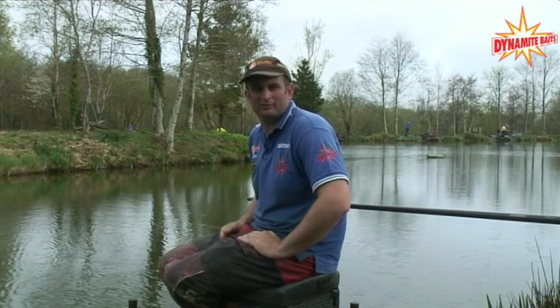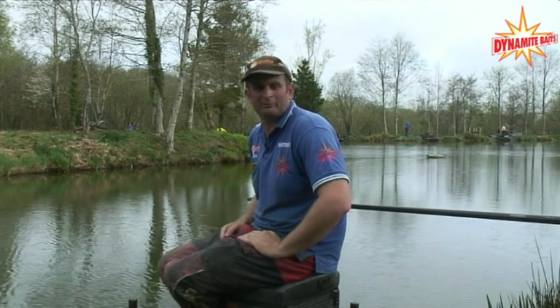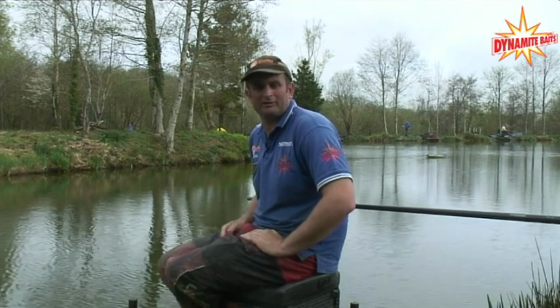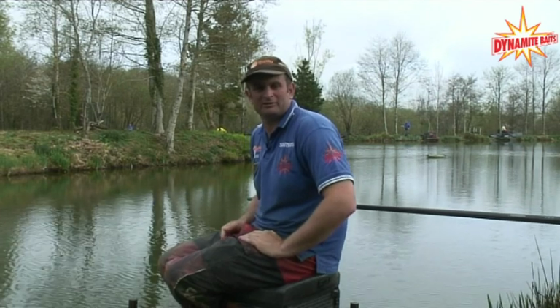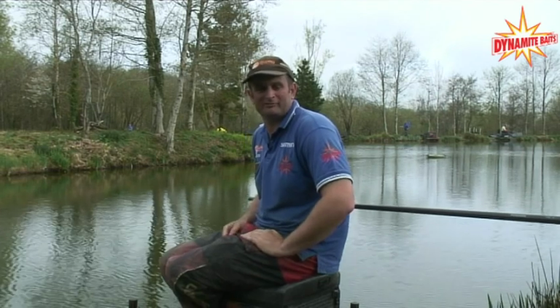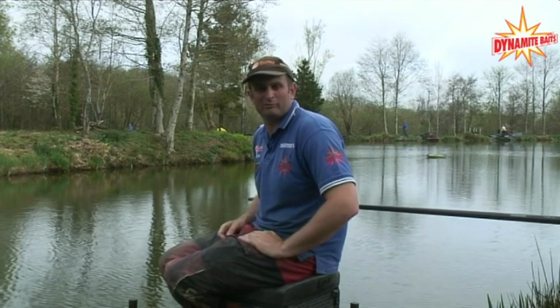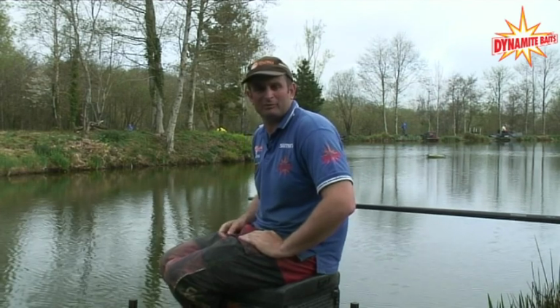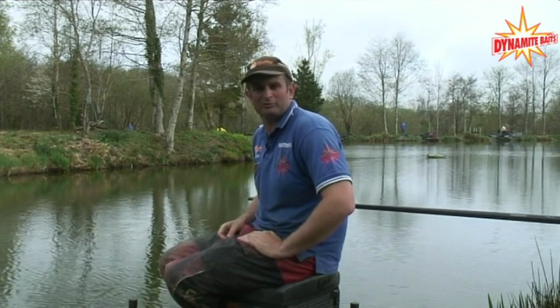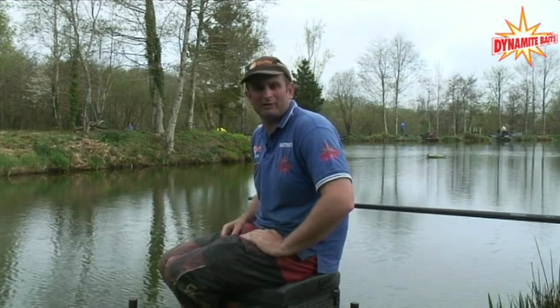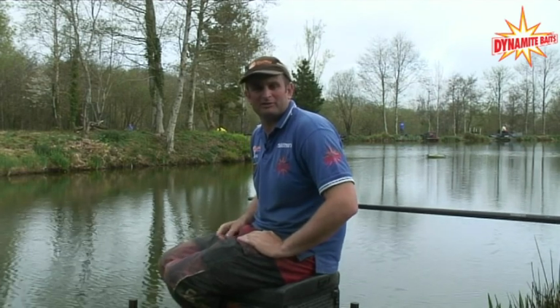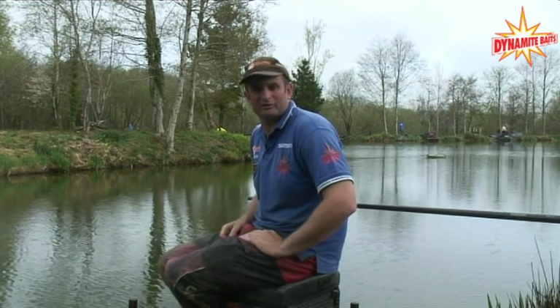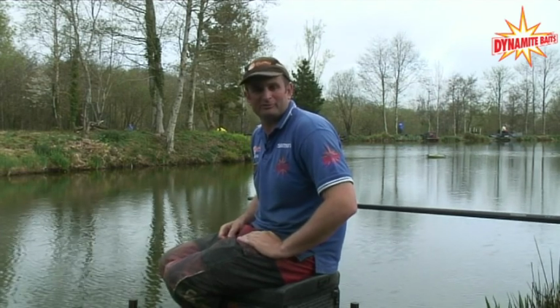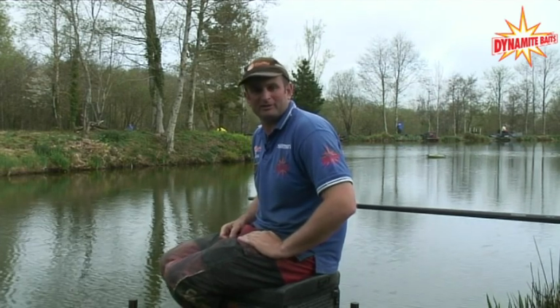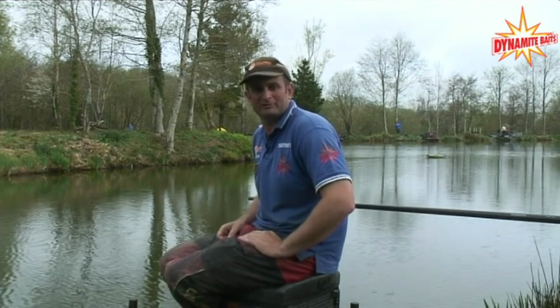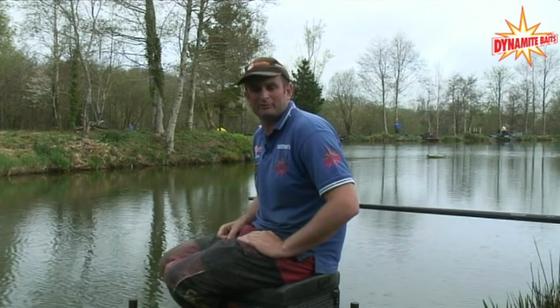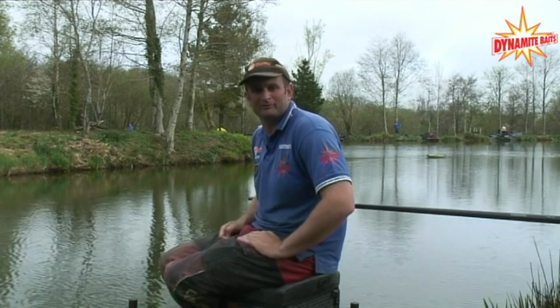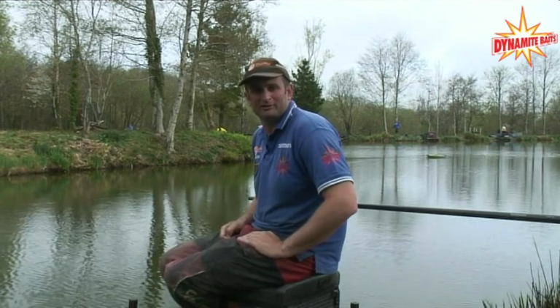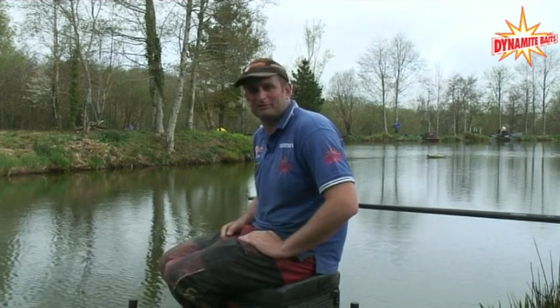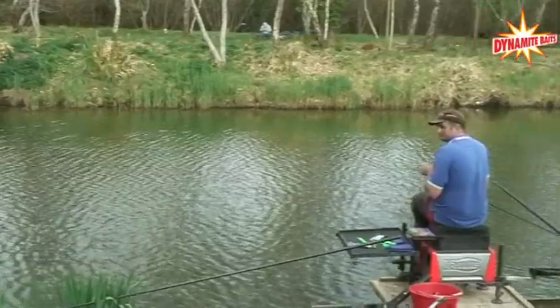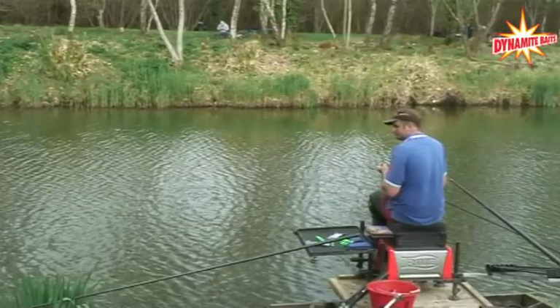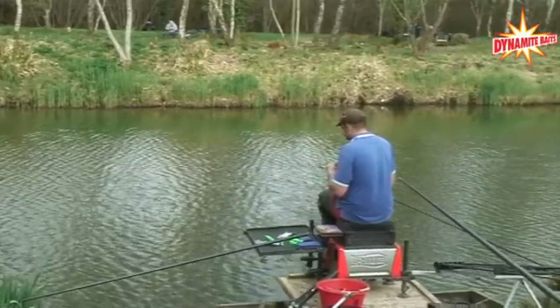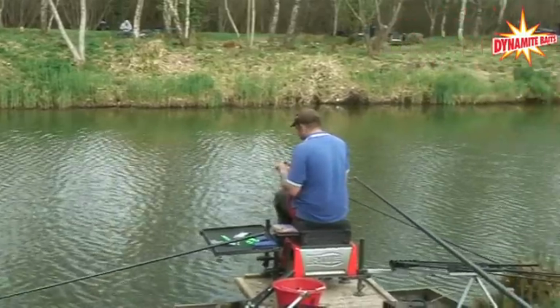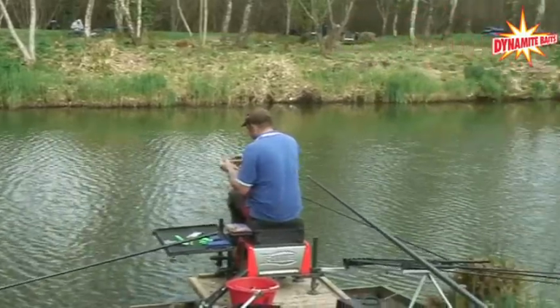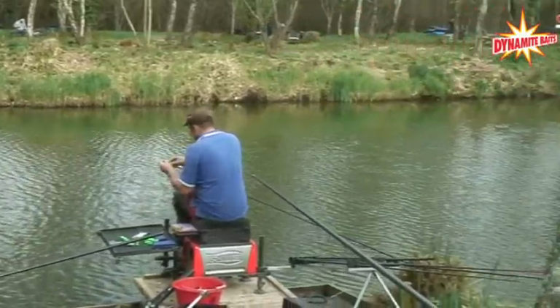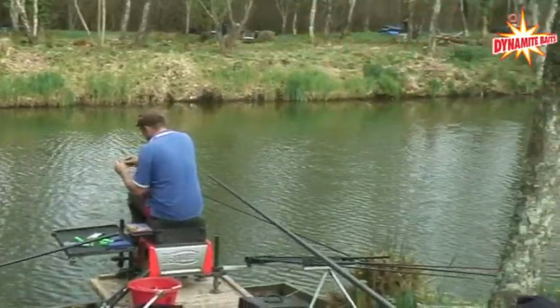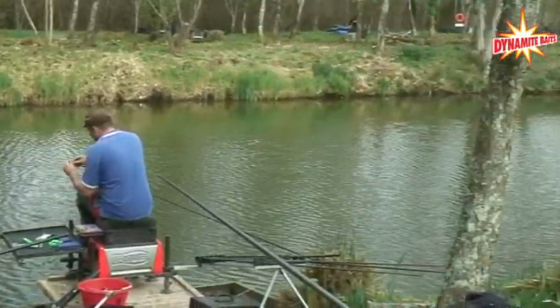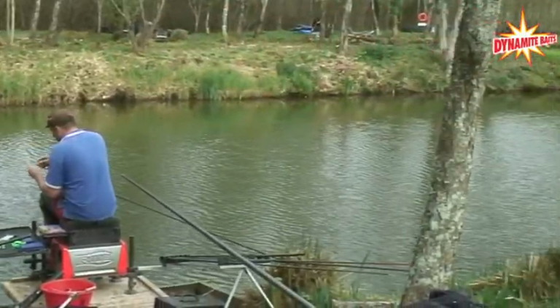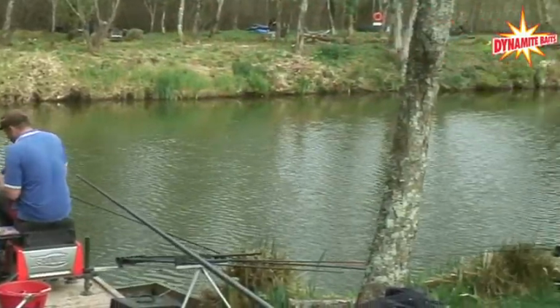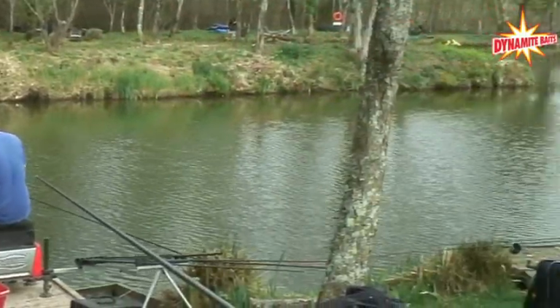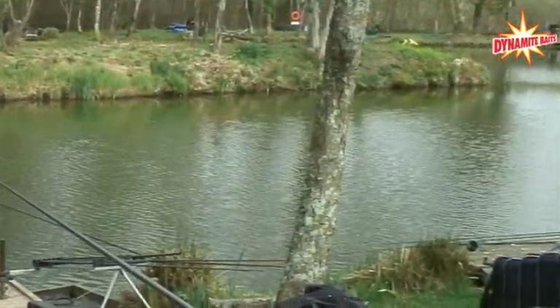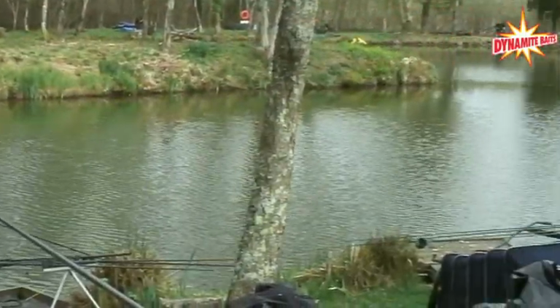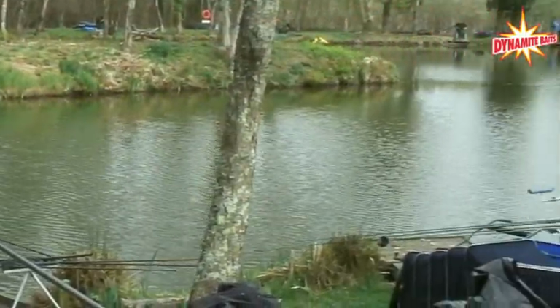My name is Steve Ringer and welcome to the White Acres Dynamite Baits Festival. Today I've drawn Polo on peg 45, which is a draw I'm very happy with.